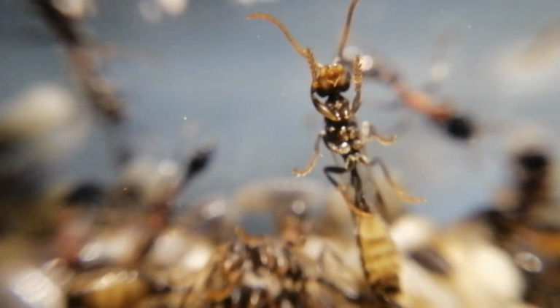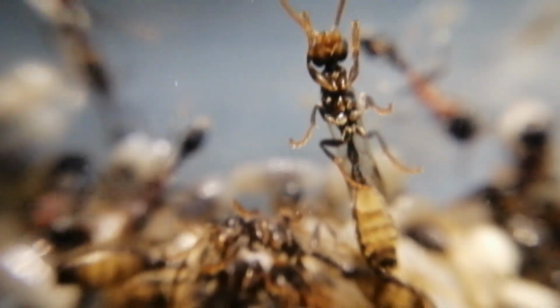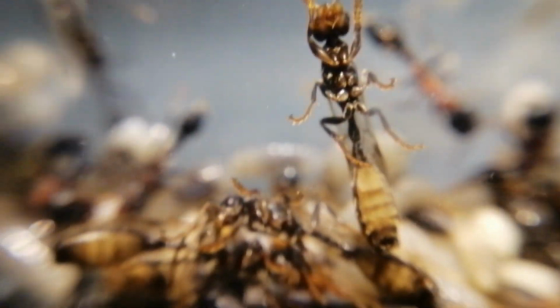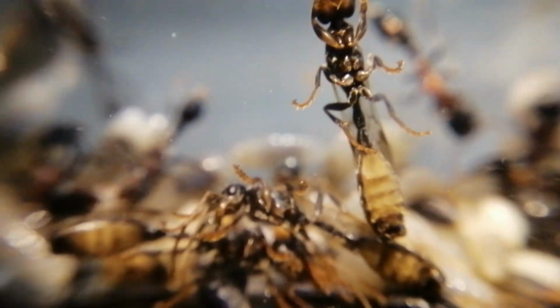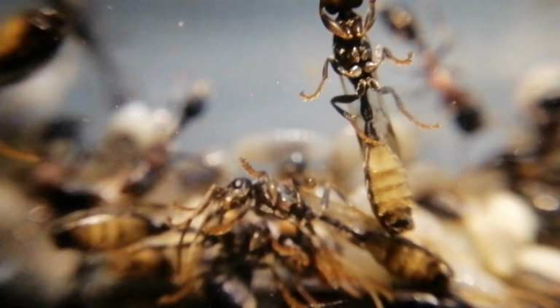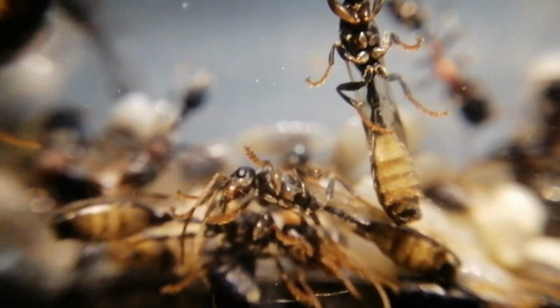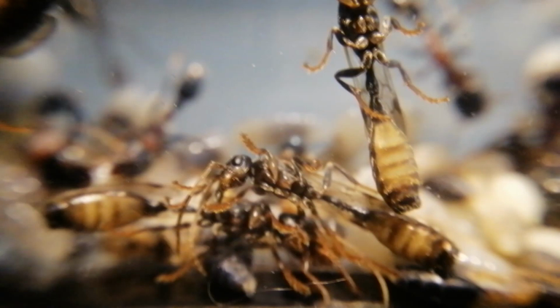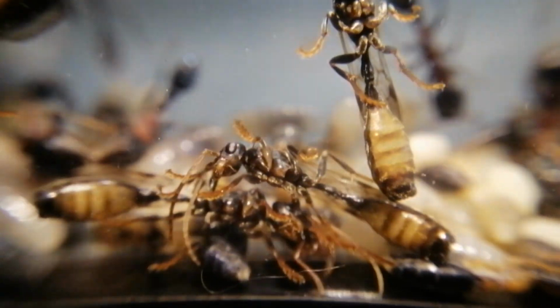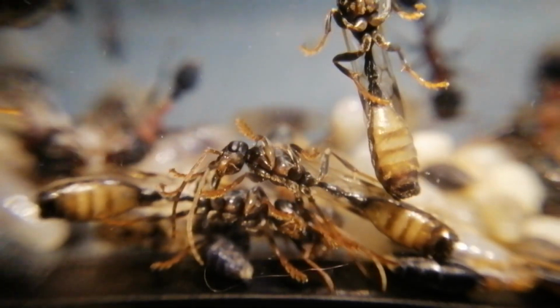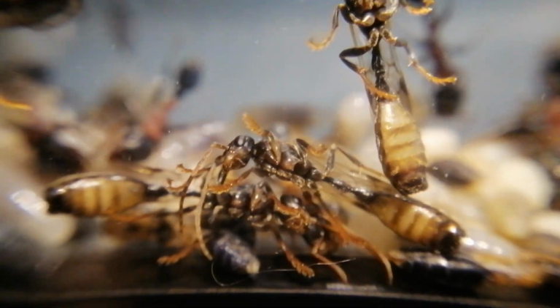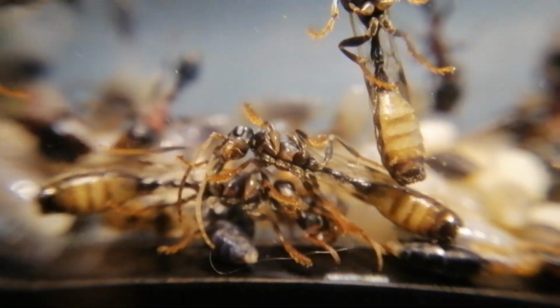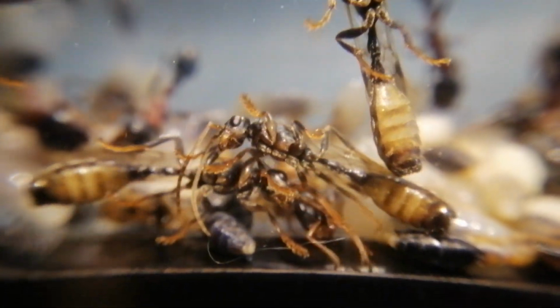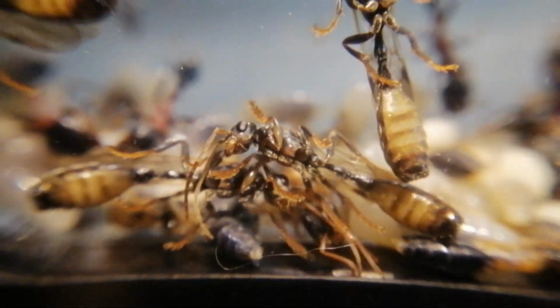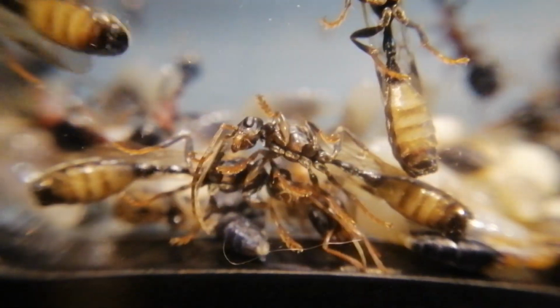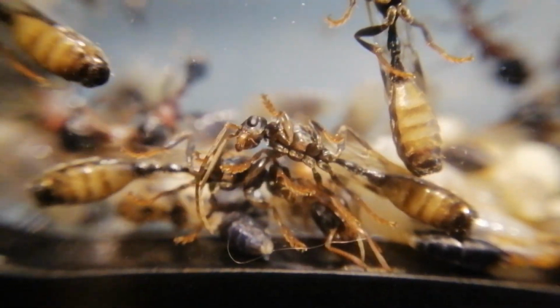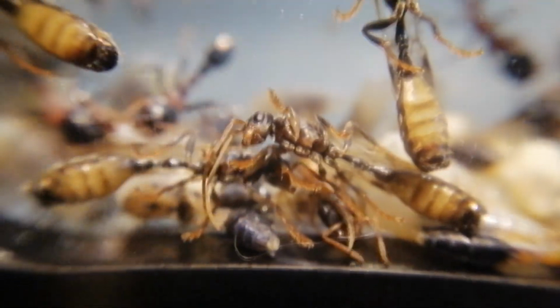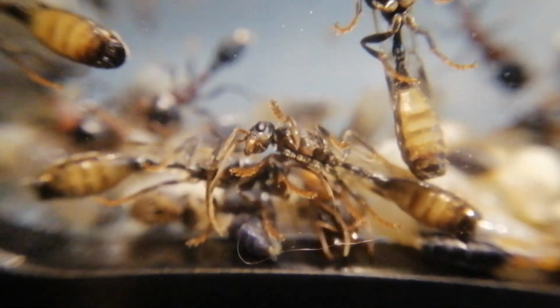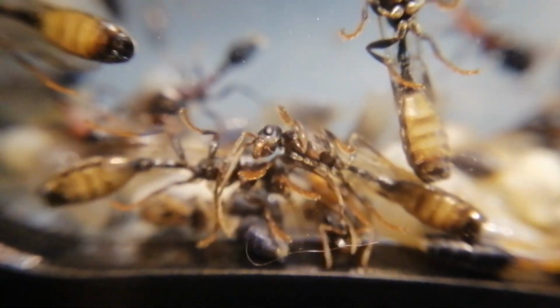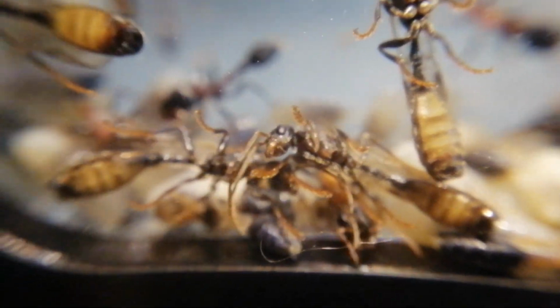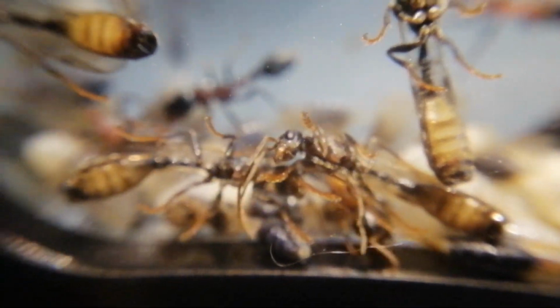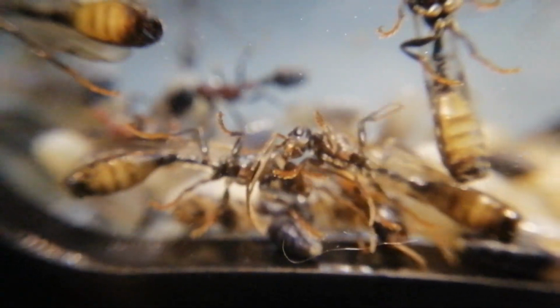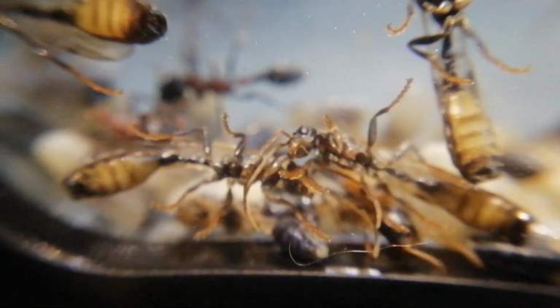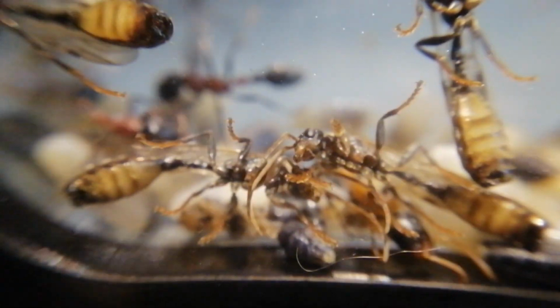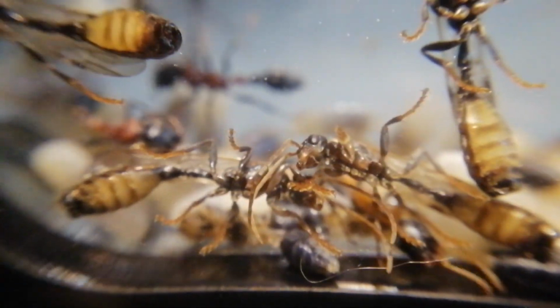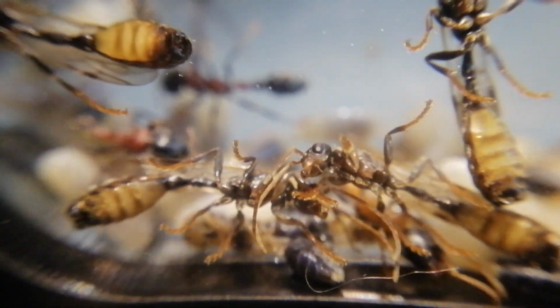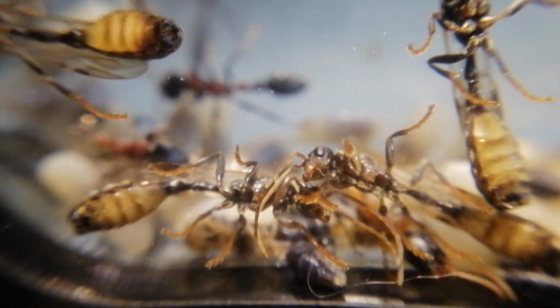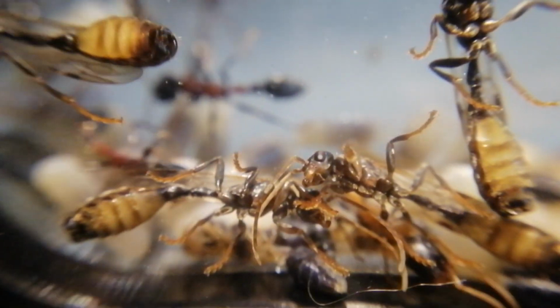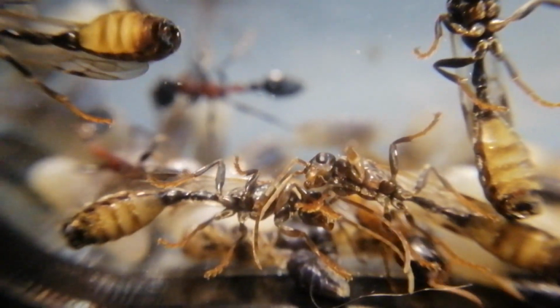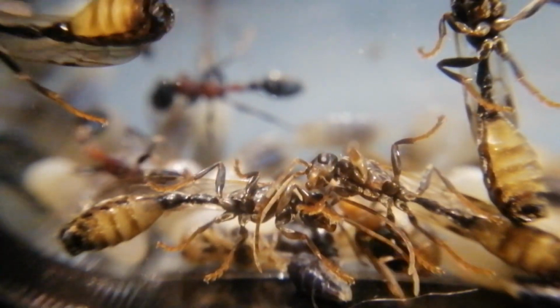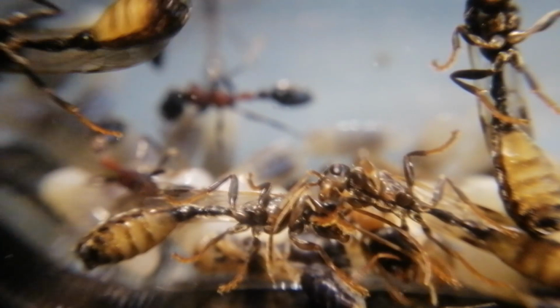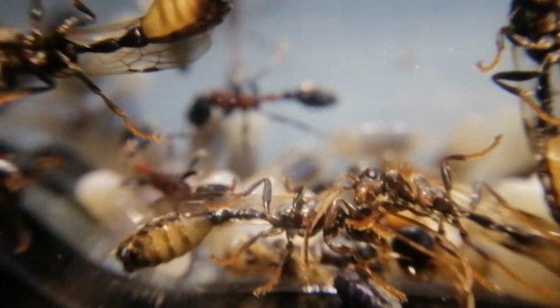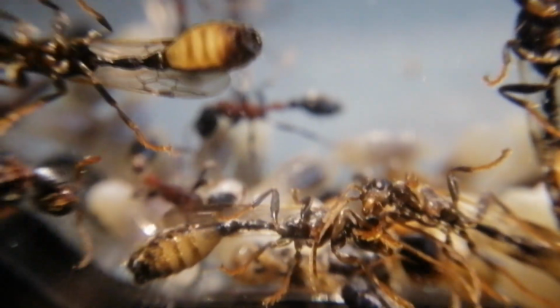Yup, those are the drones with a flat bottom tip — in other words, a penis.